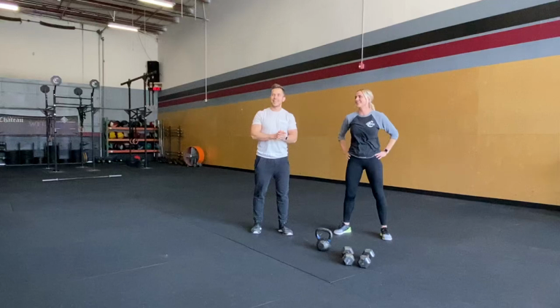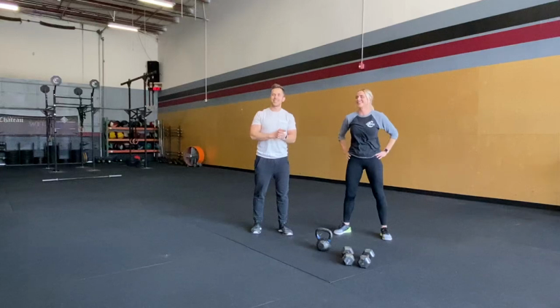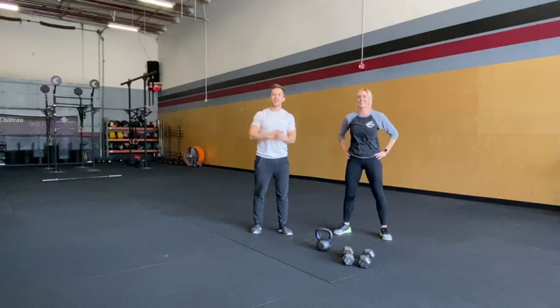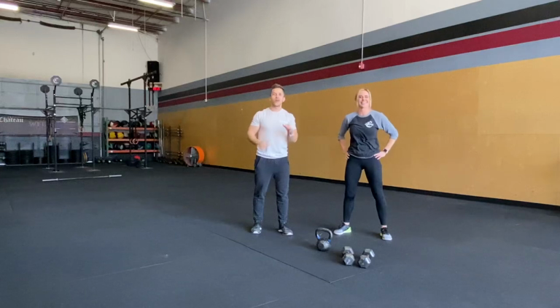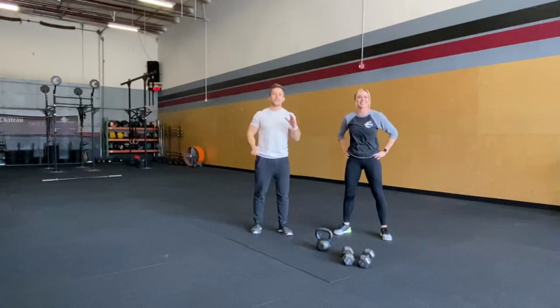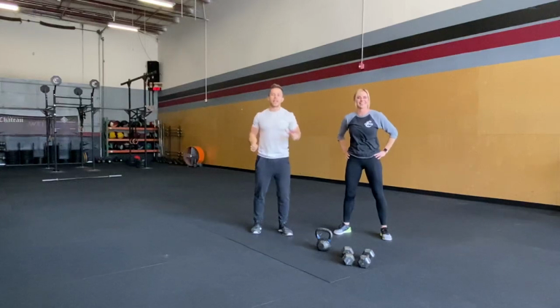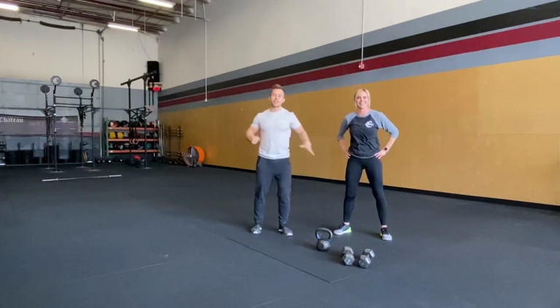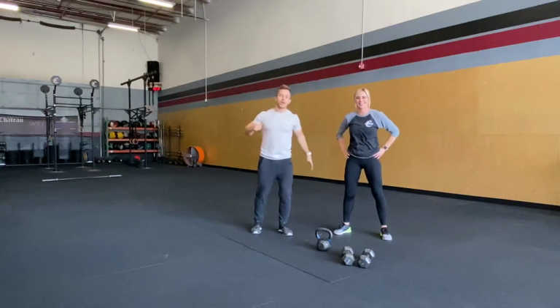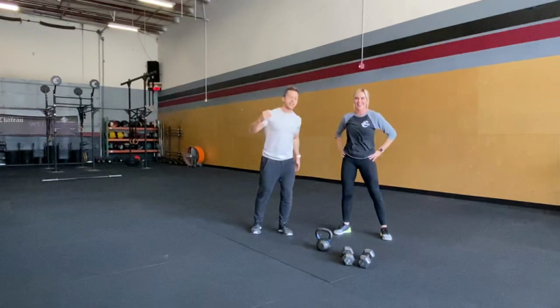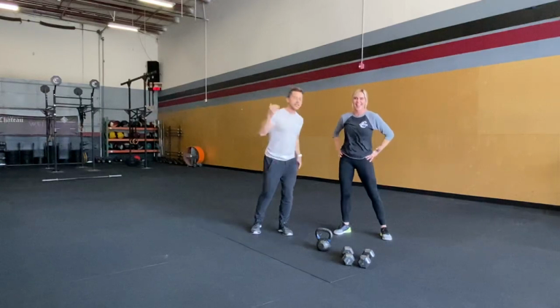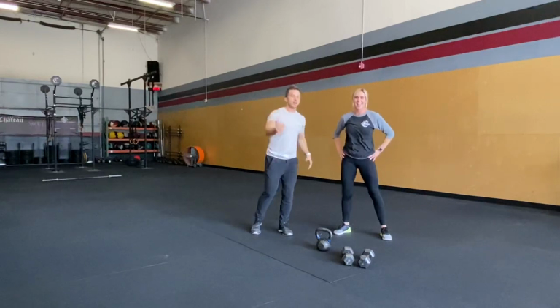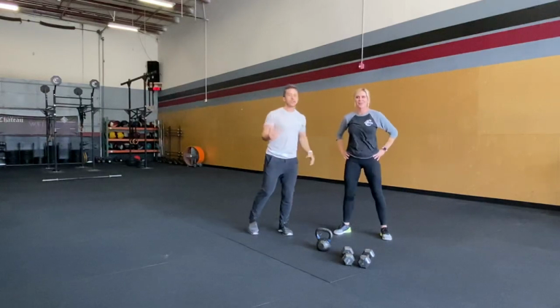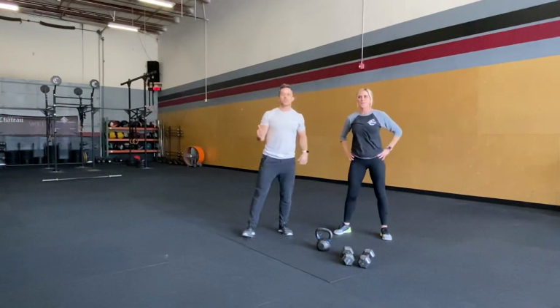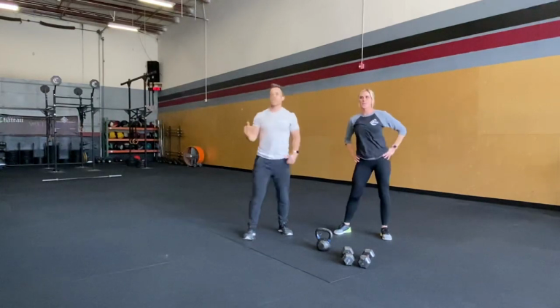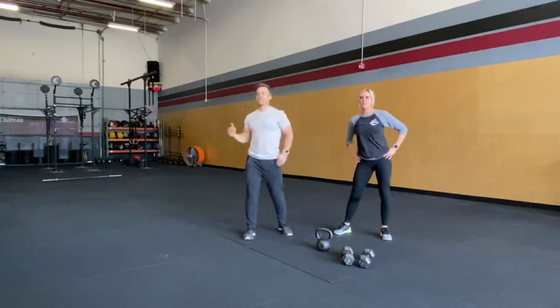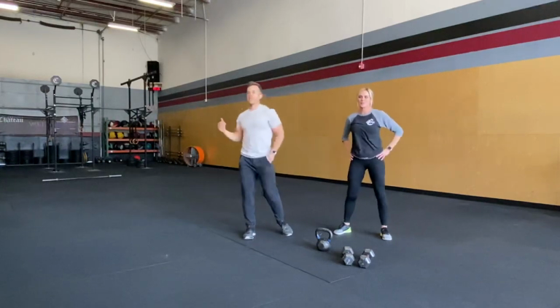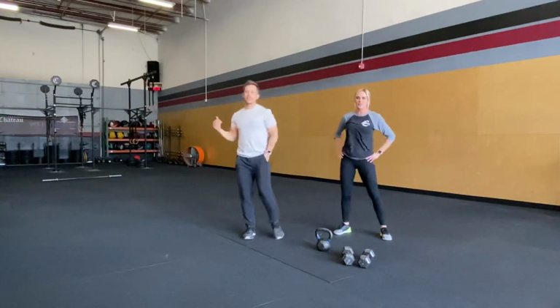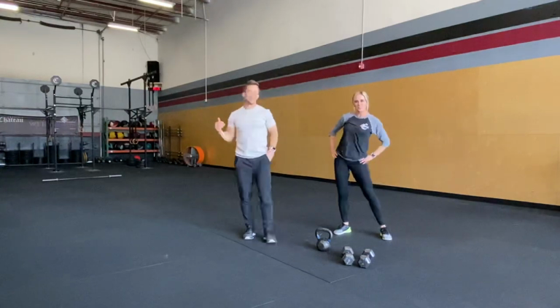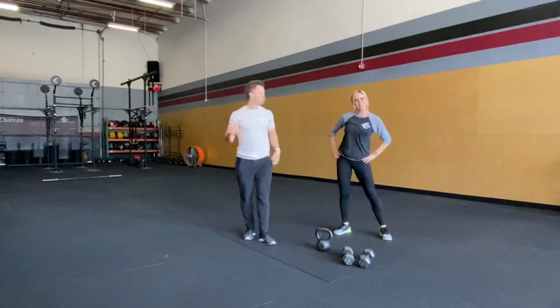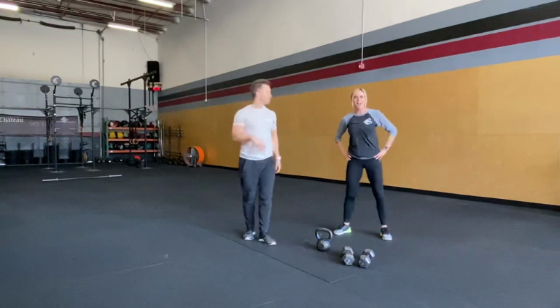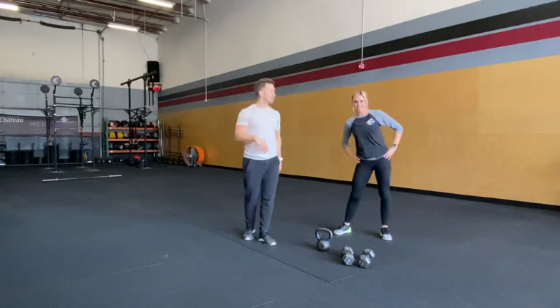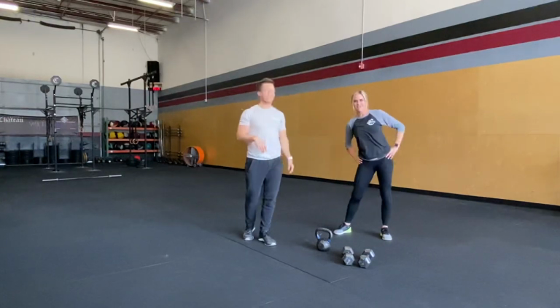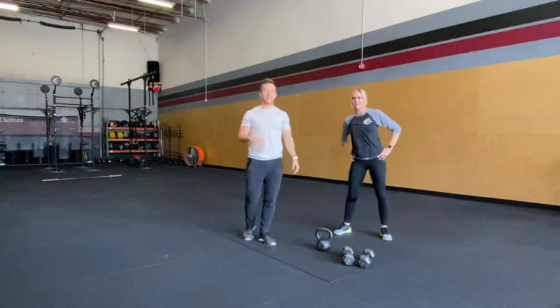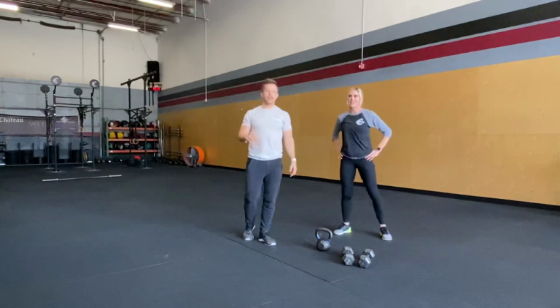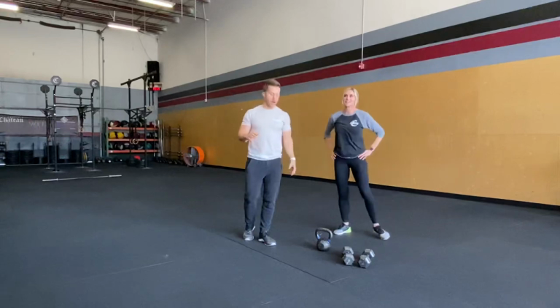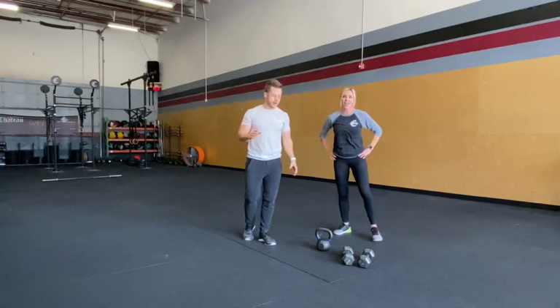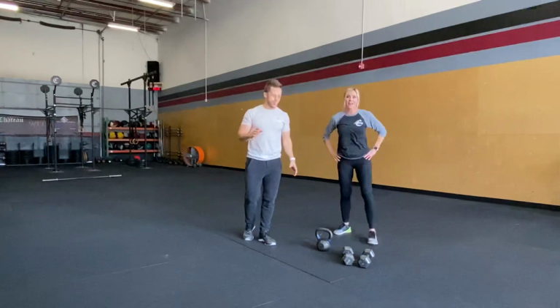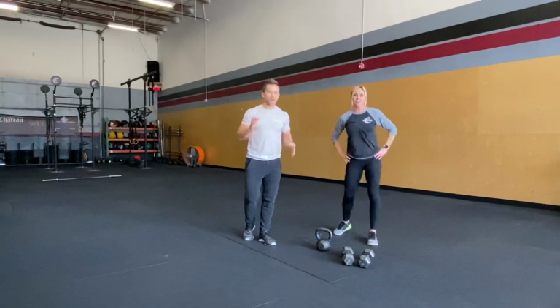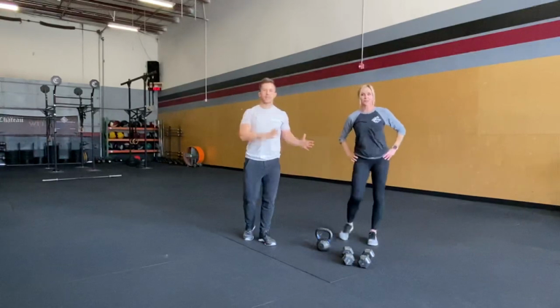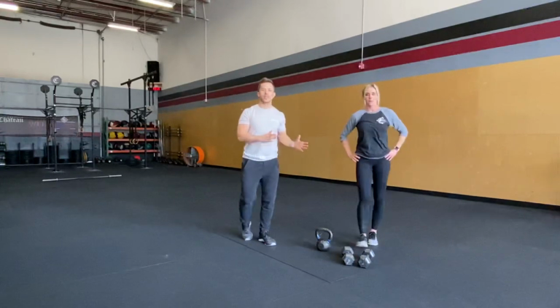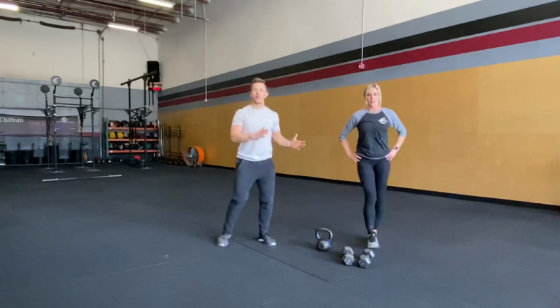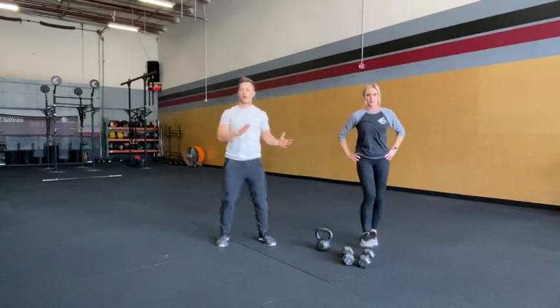Hey Chateau, Saturday's WOD, March 21st — I almost forgot the date. Have Carrie show the warm-up.